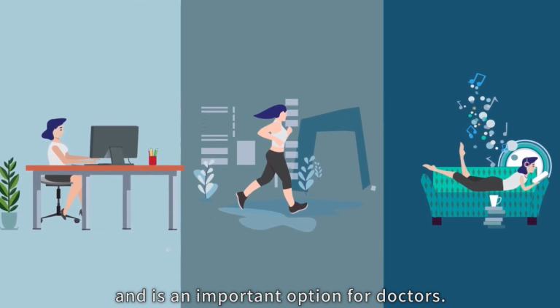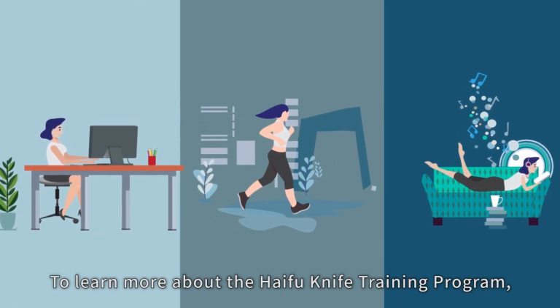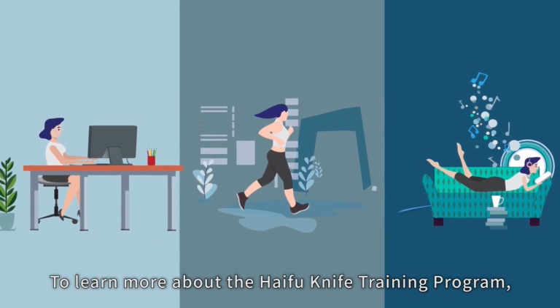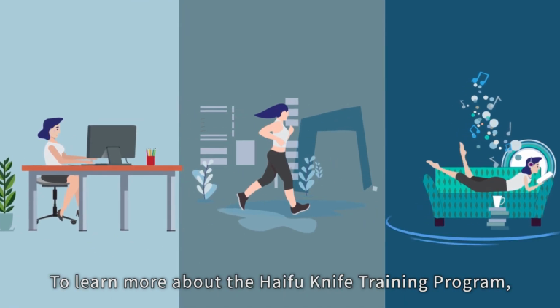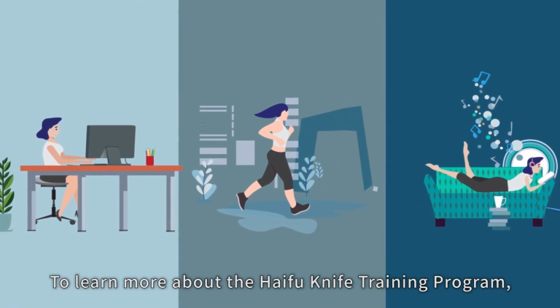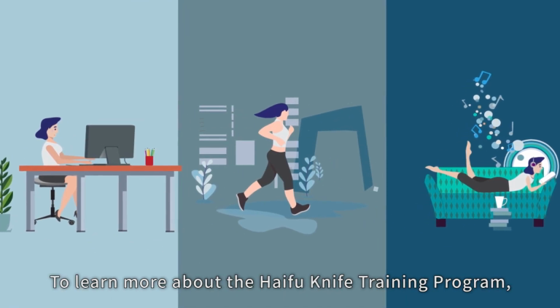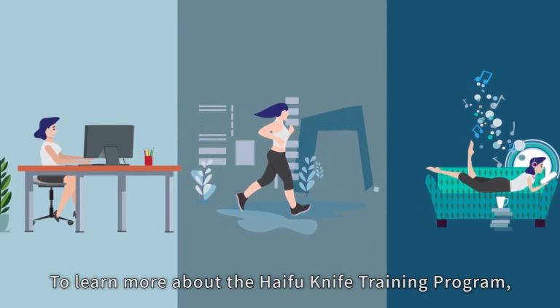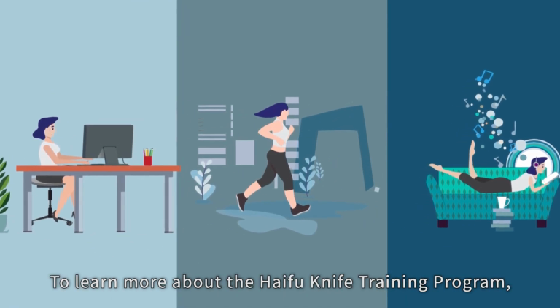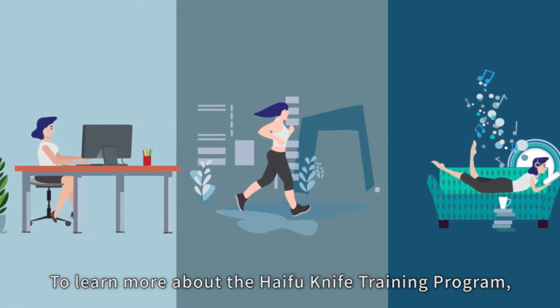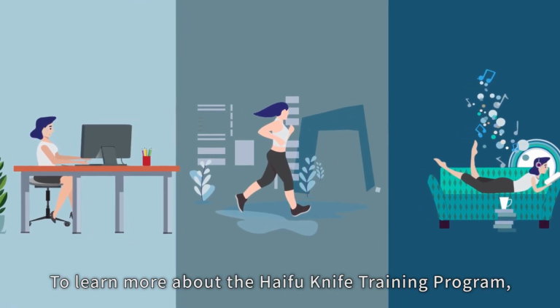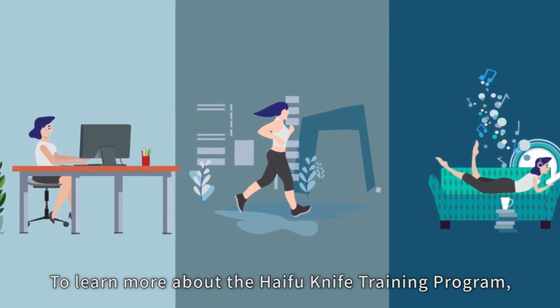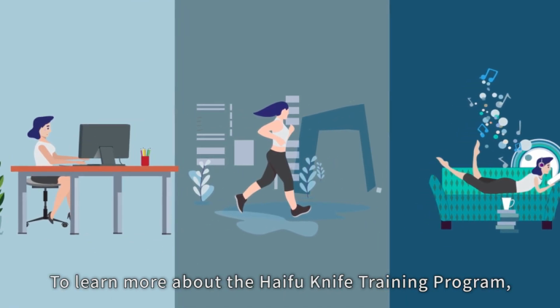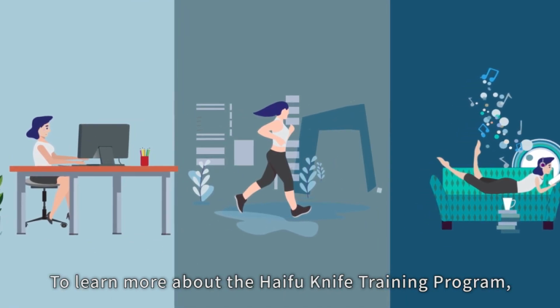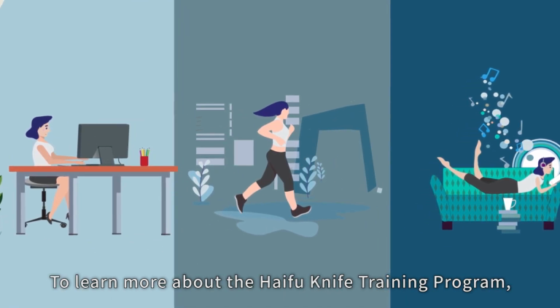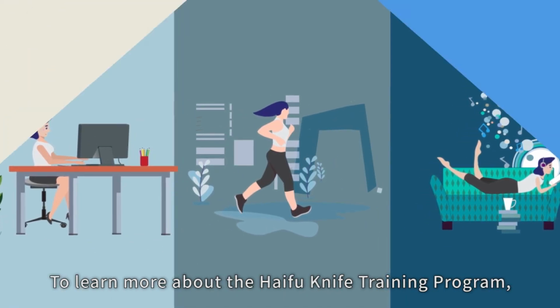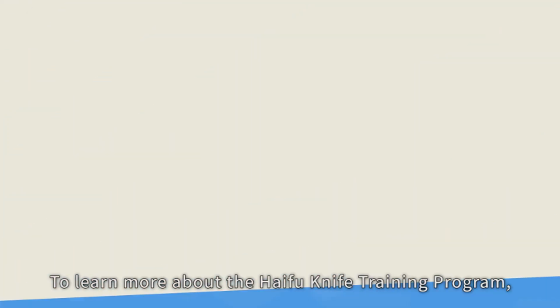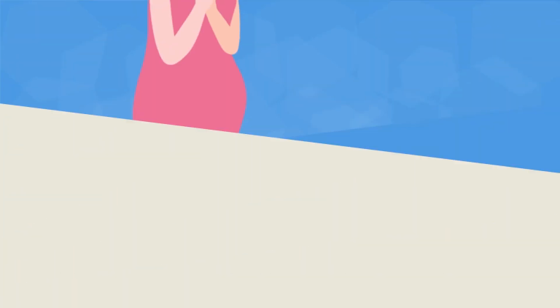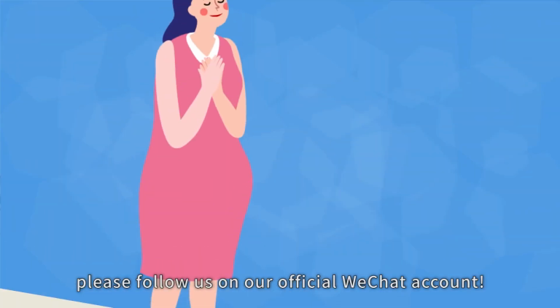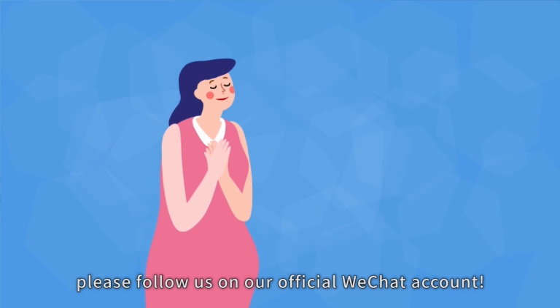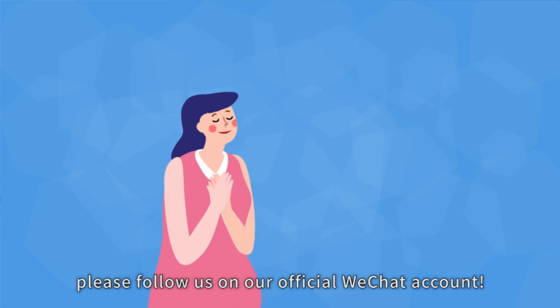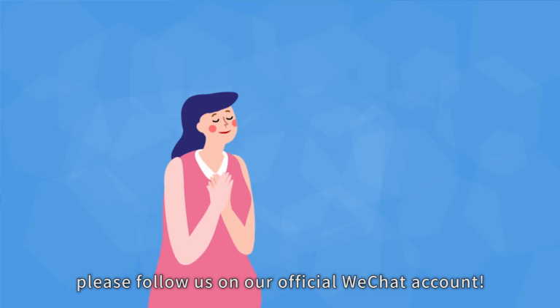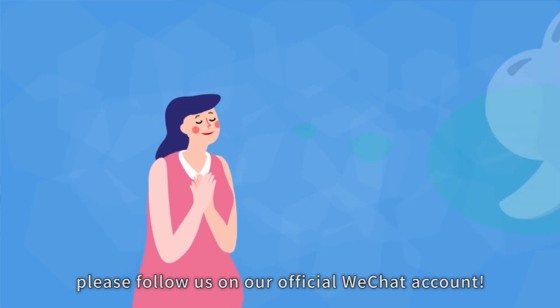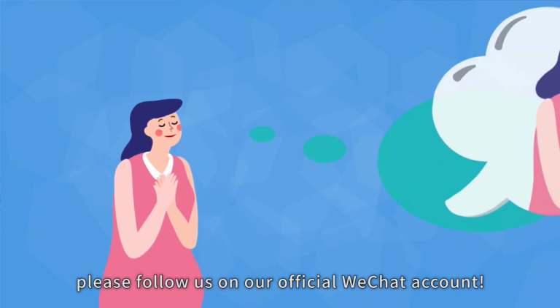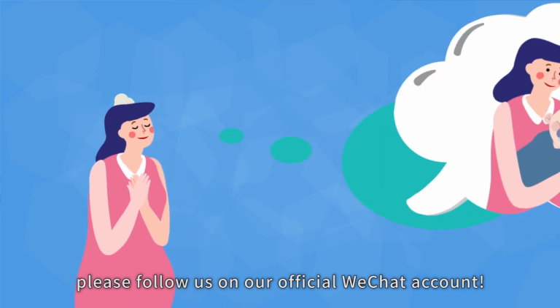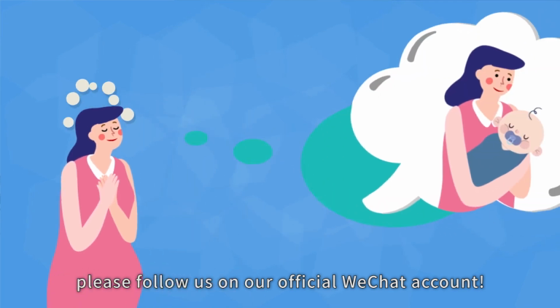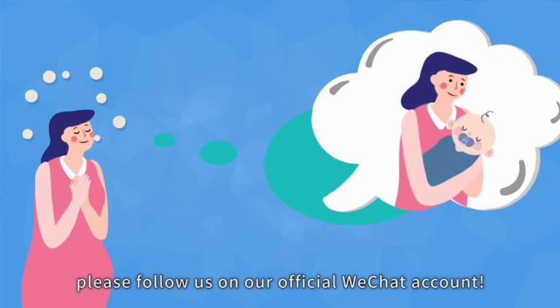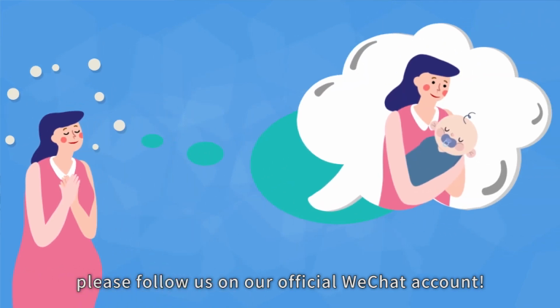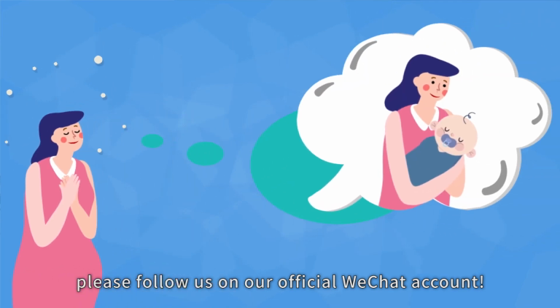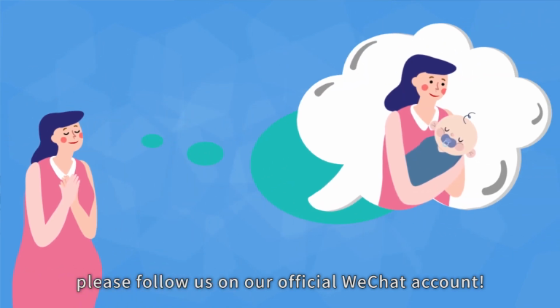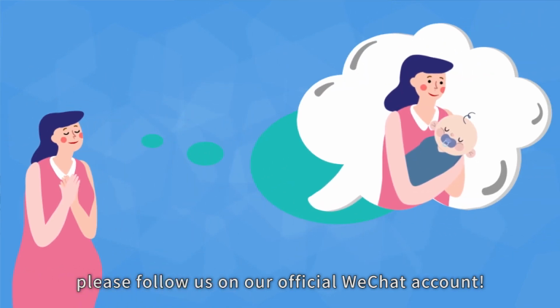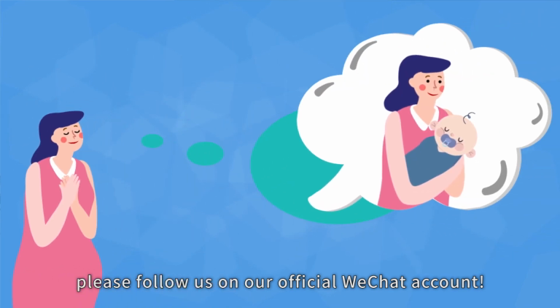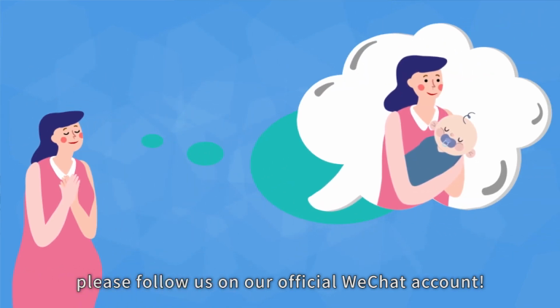To learn more about the HIFU knife training program, please follow us on our official WeChat account.